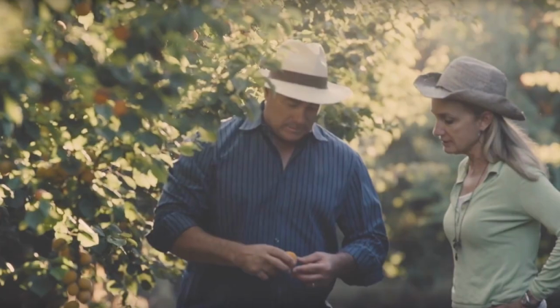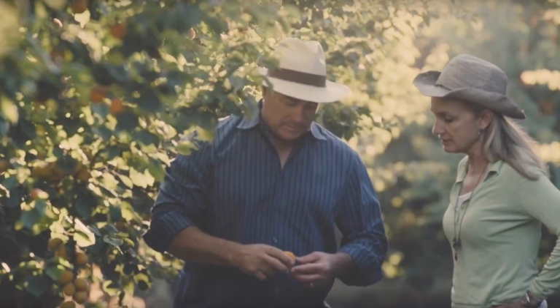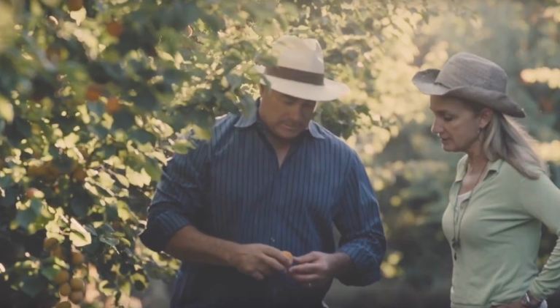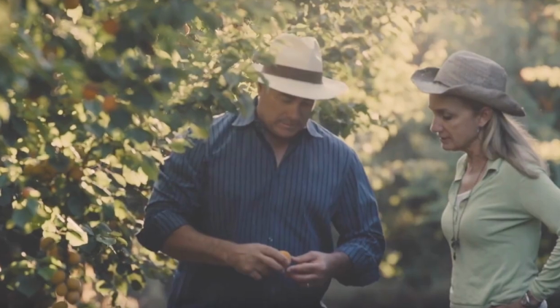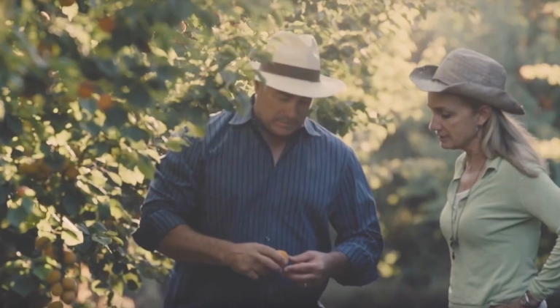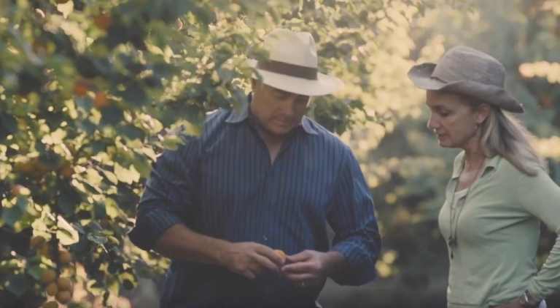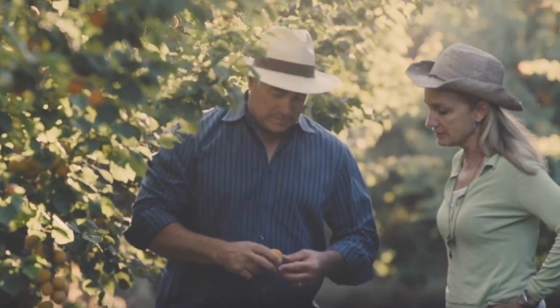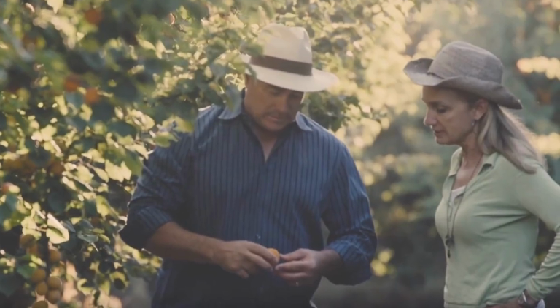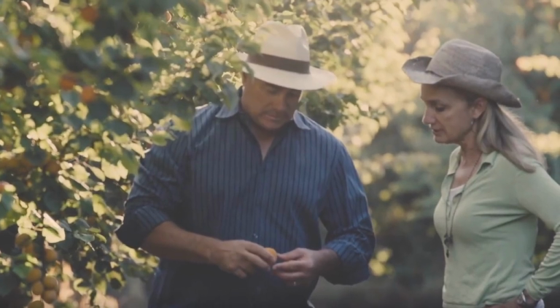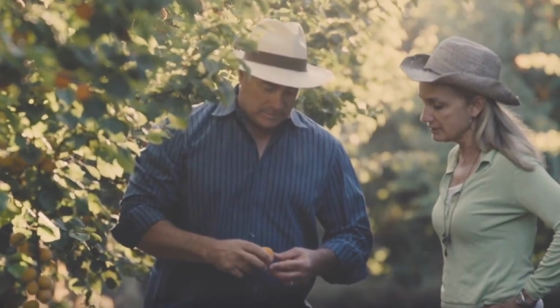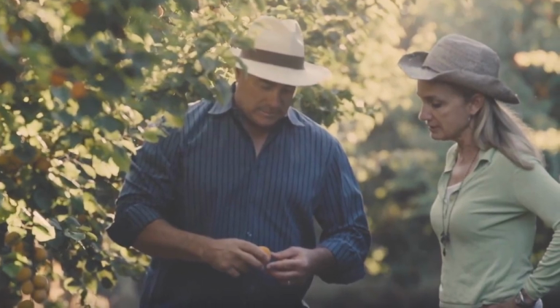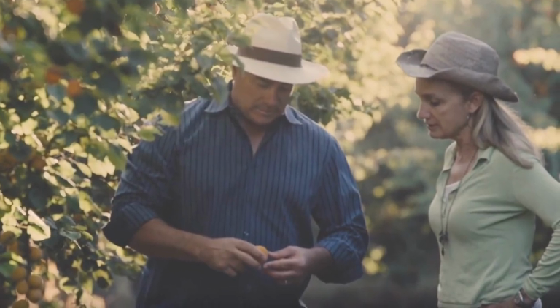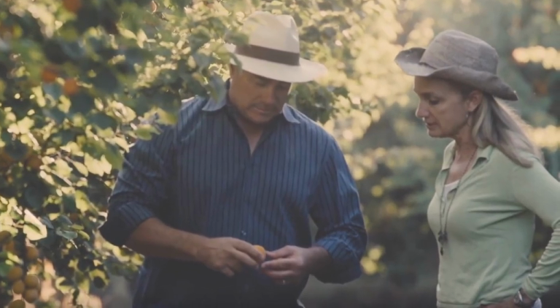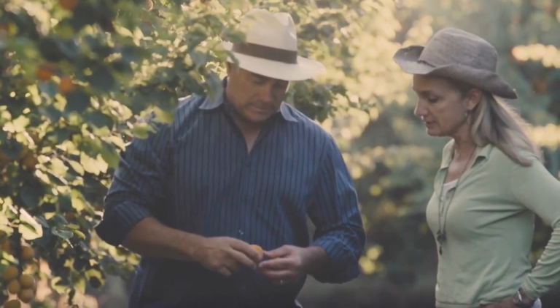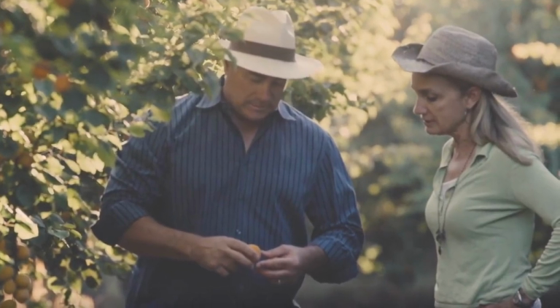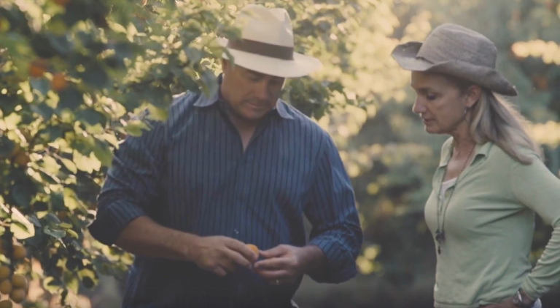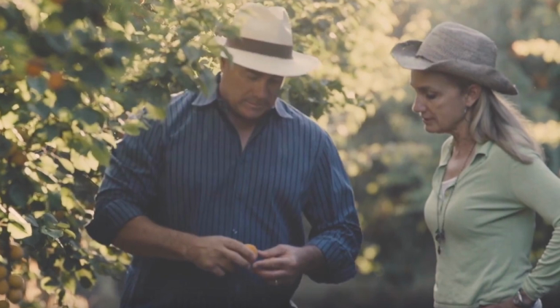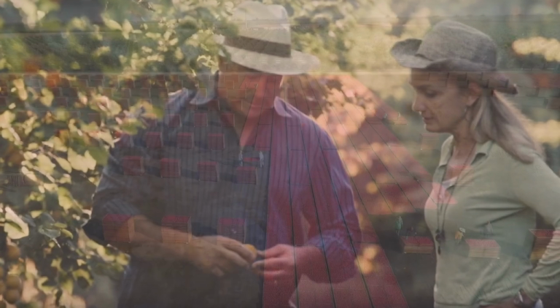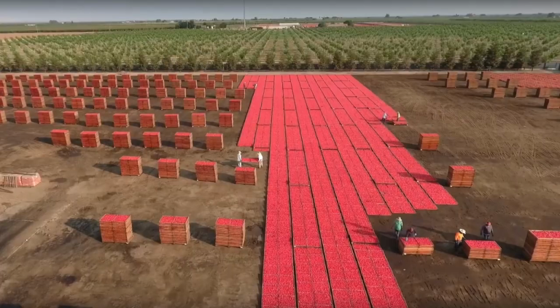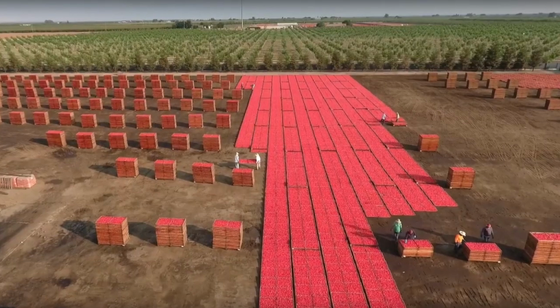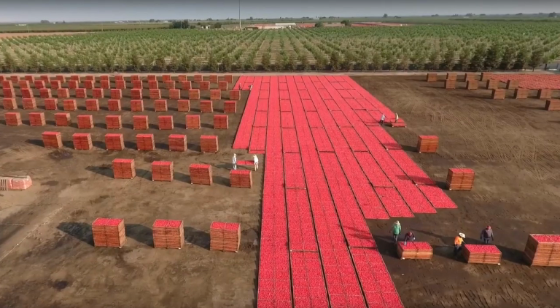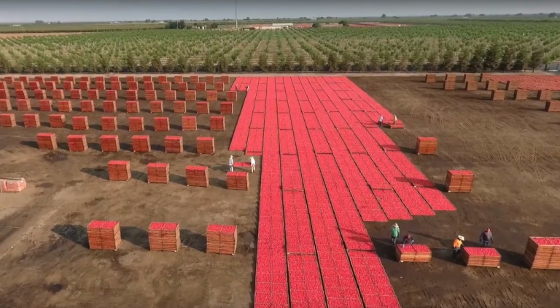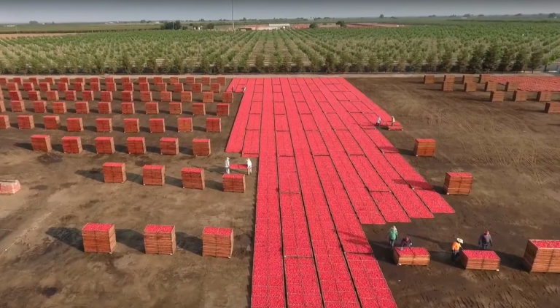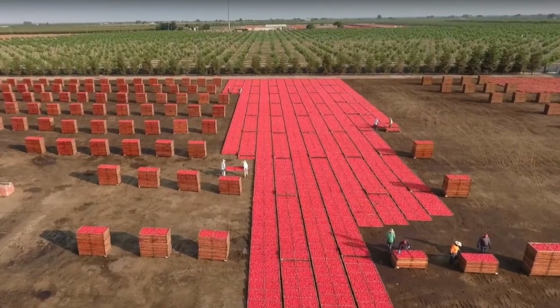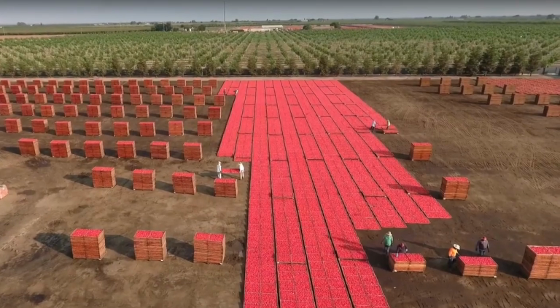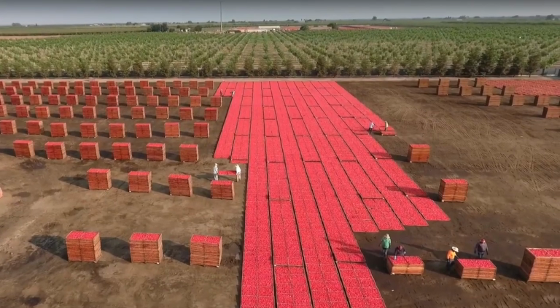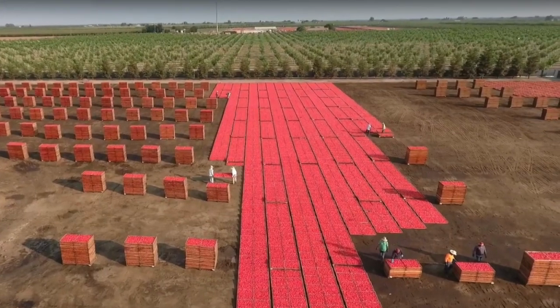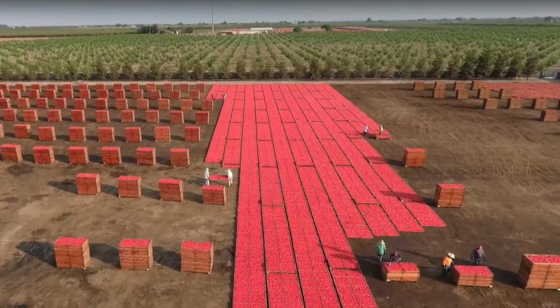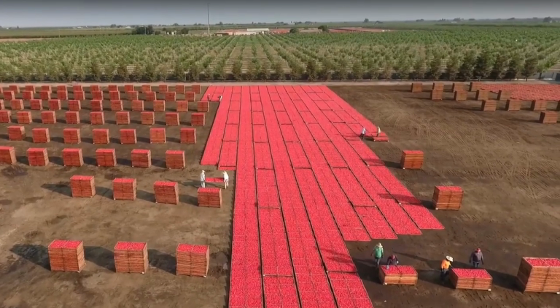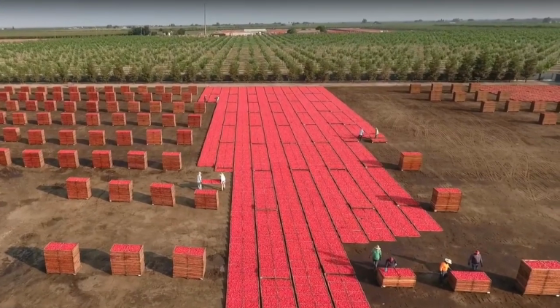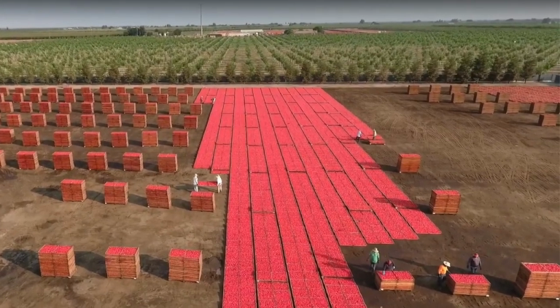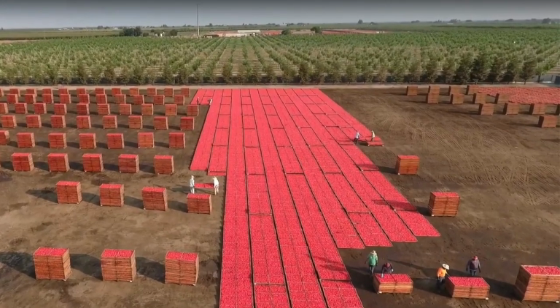We've been around since 1927 as far as our business goes, but the process of sun drying is something that's ancient.